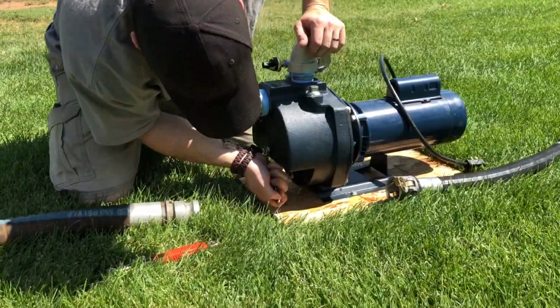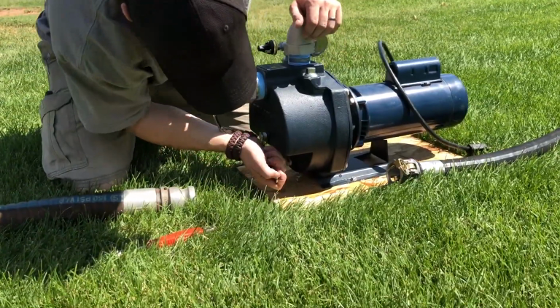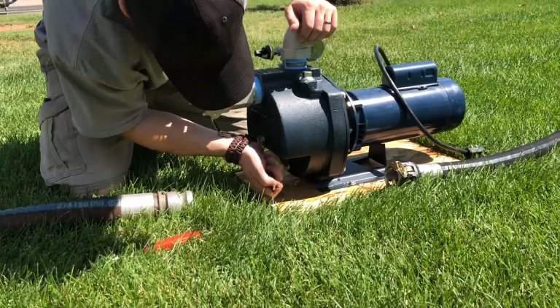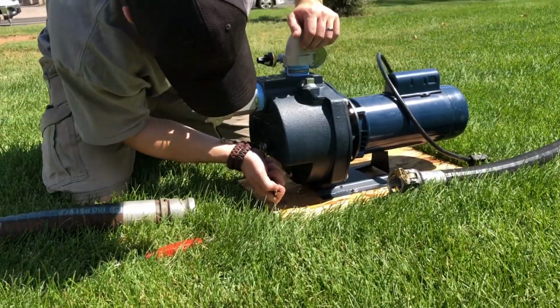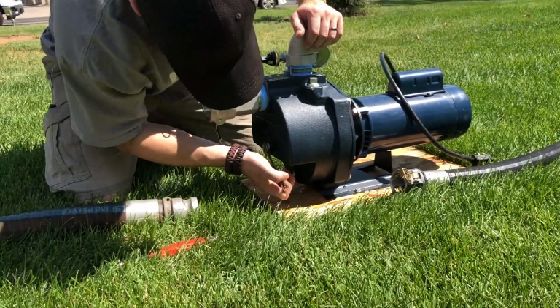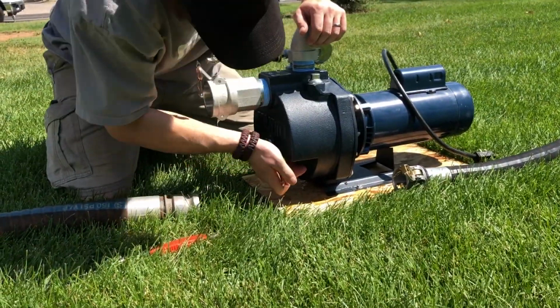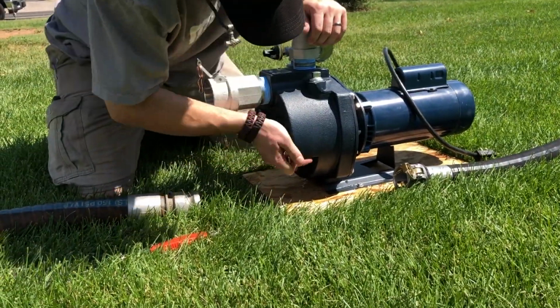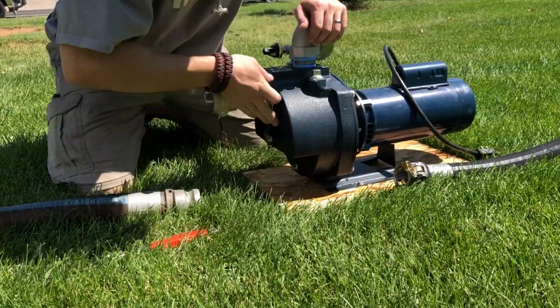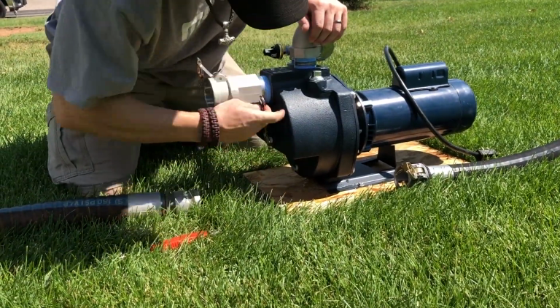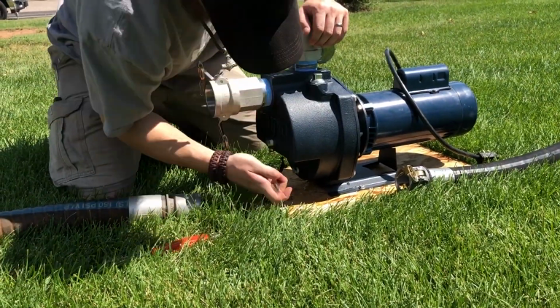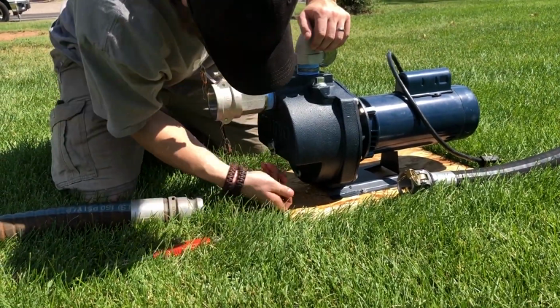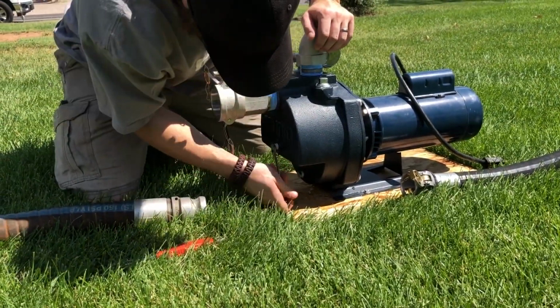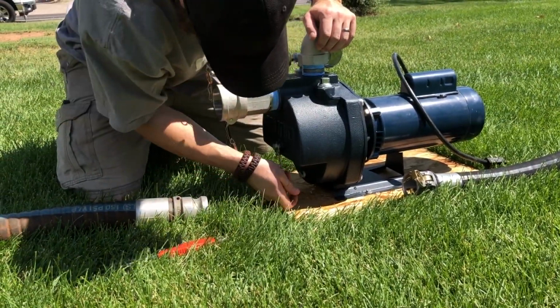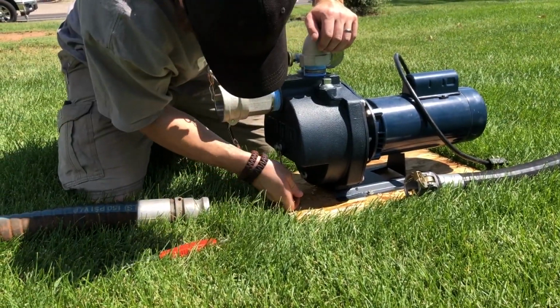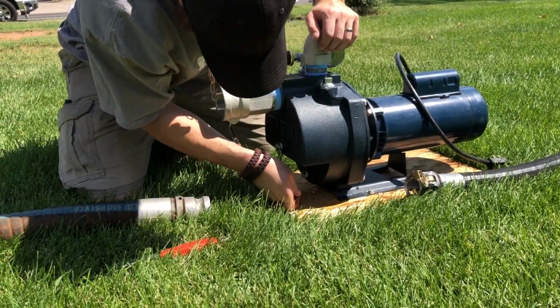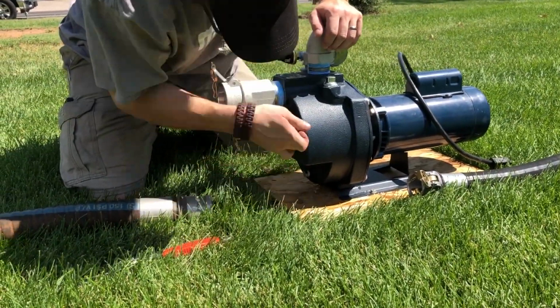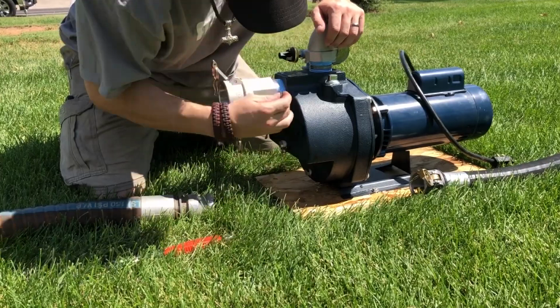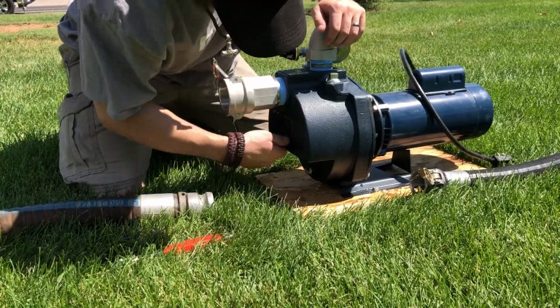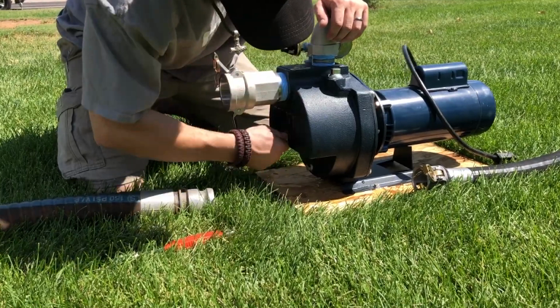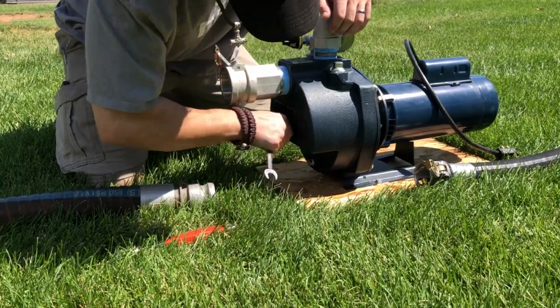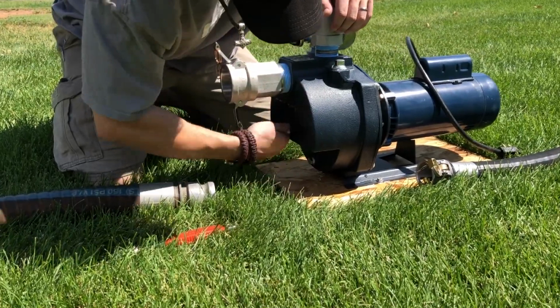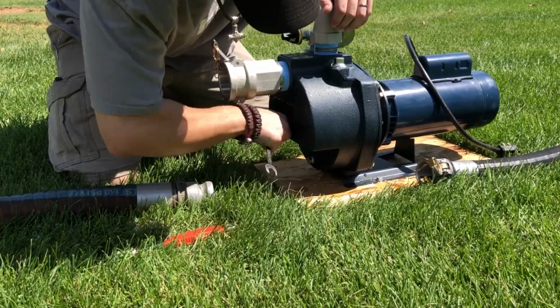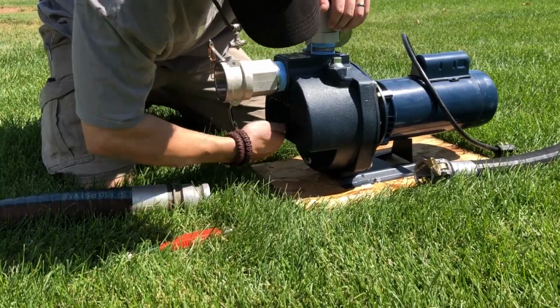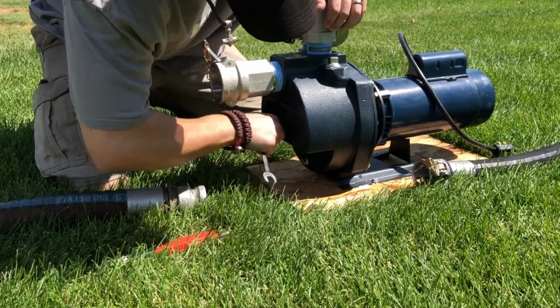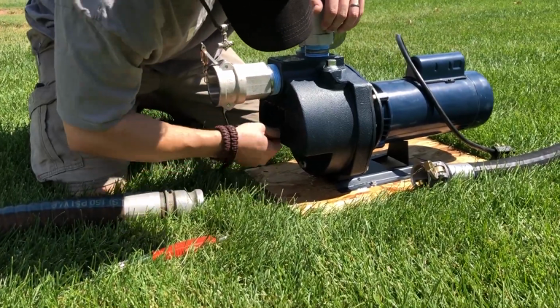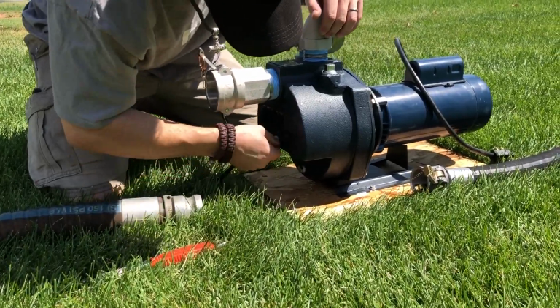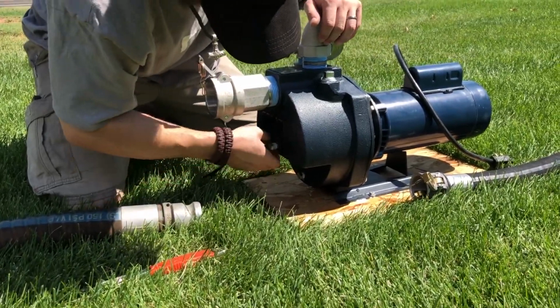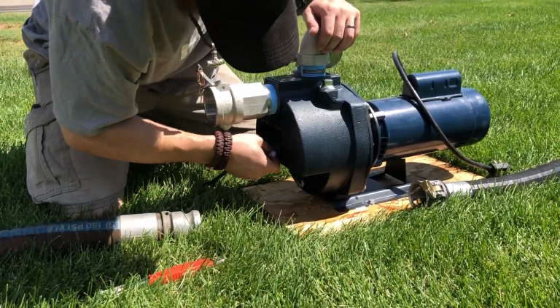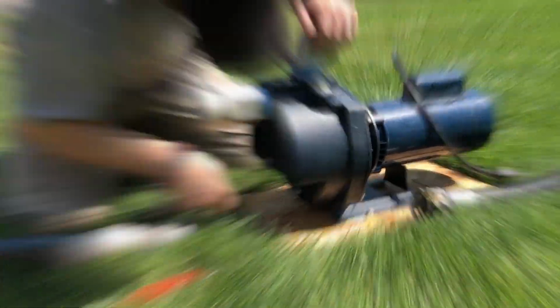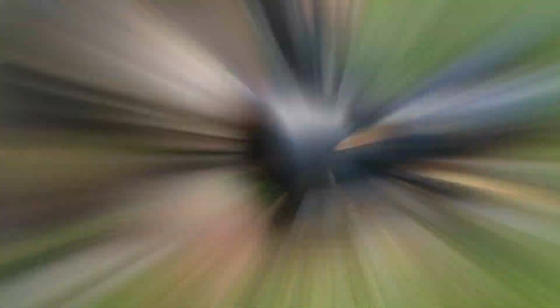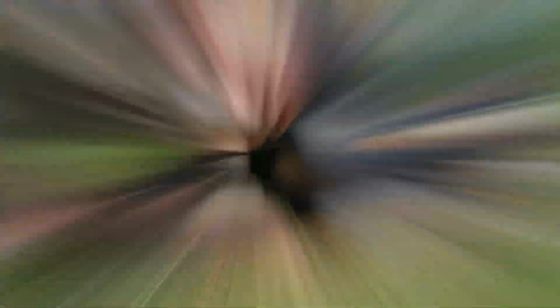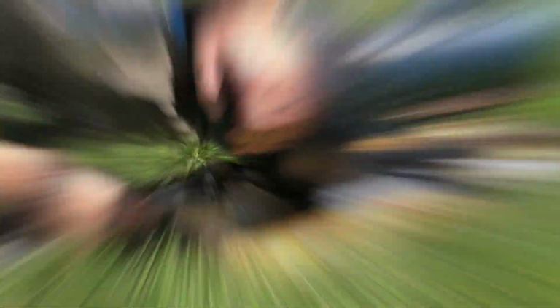On the pump case, open both the top and bottom drain valves to remove water from the pump chambers.